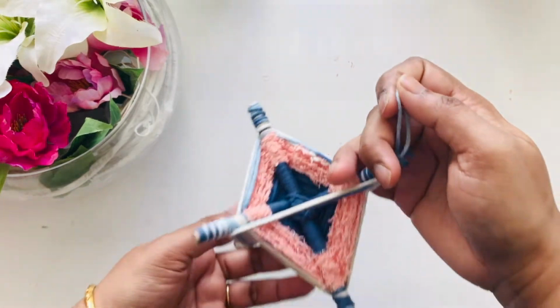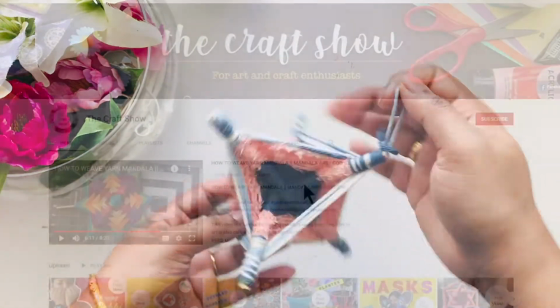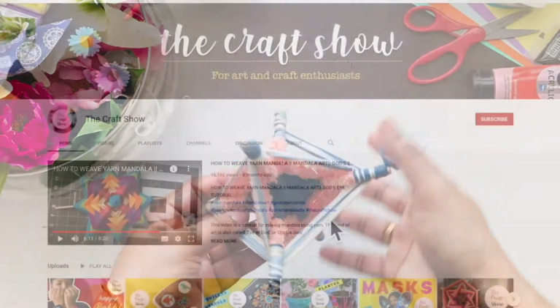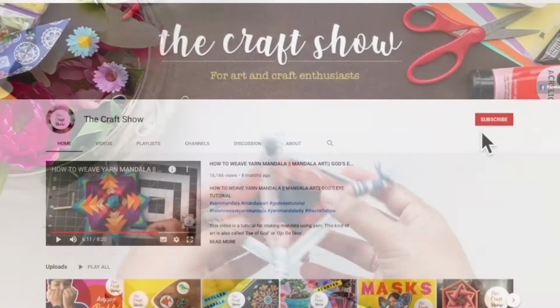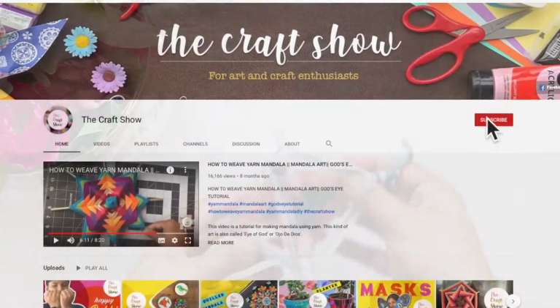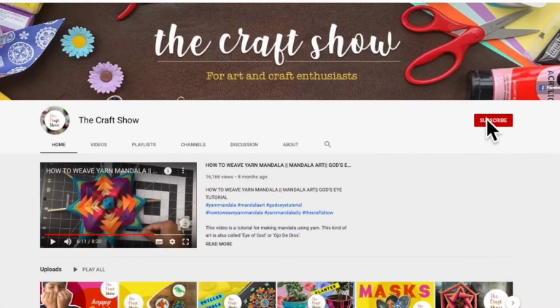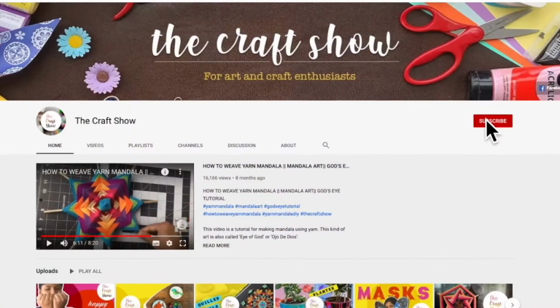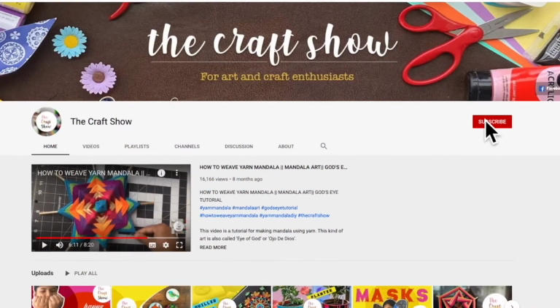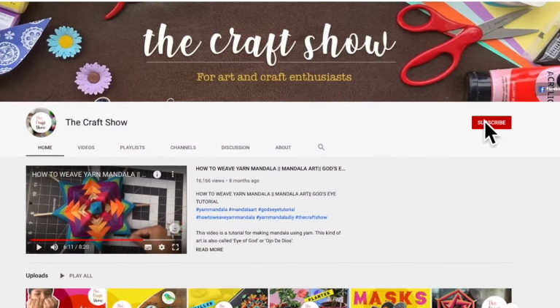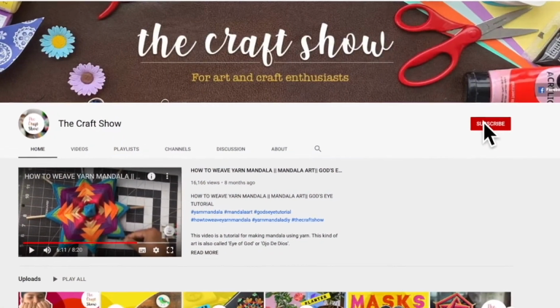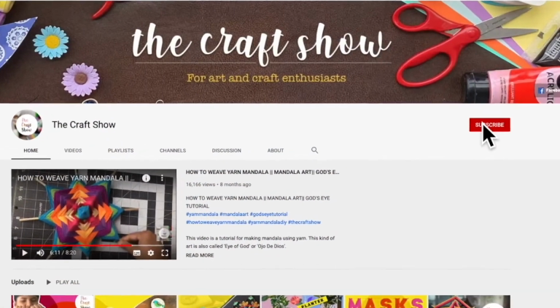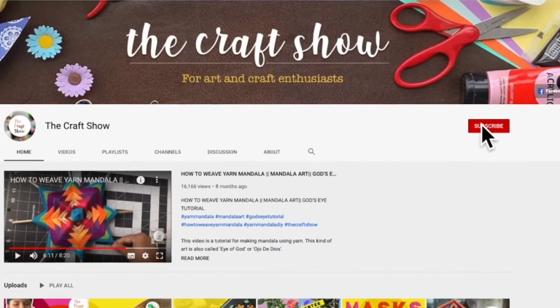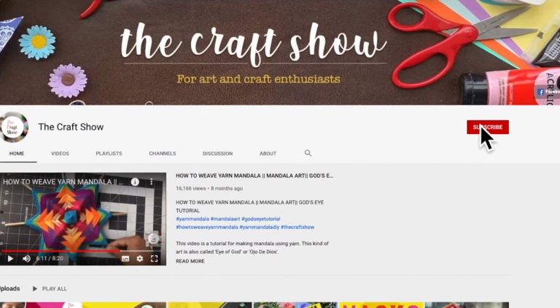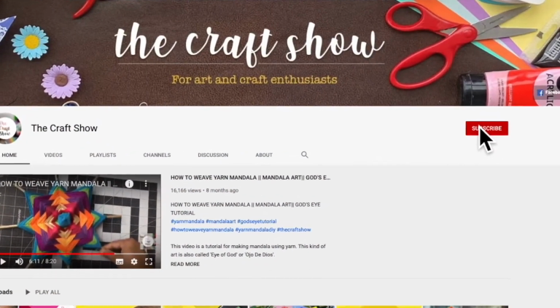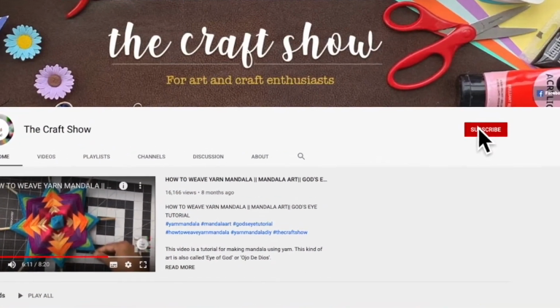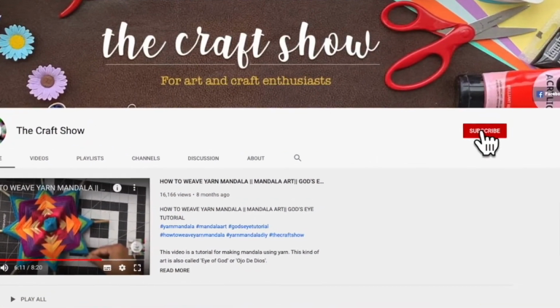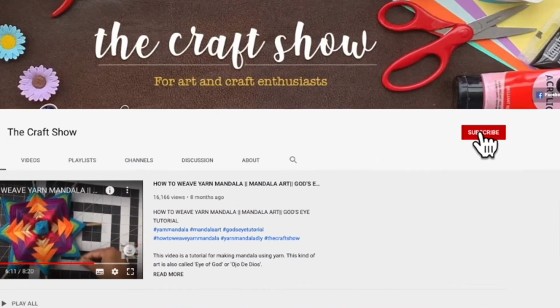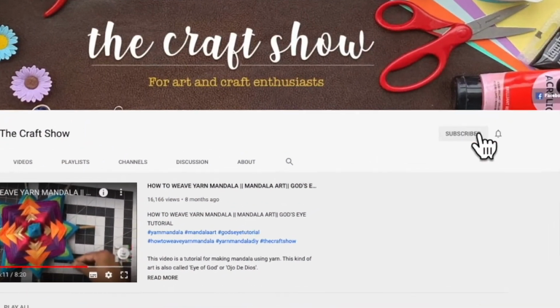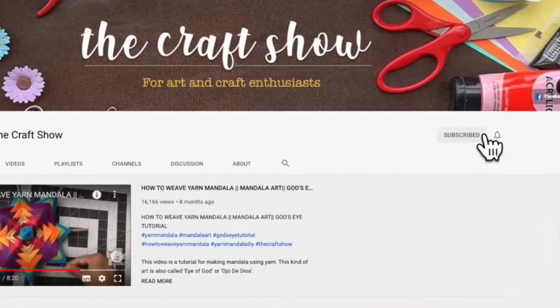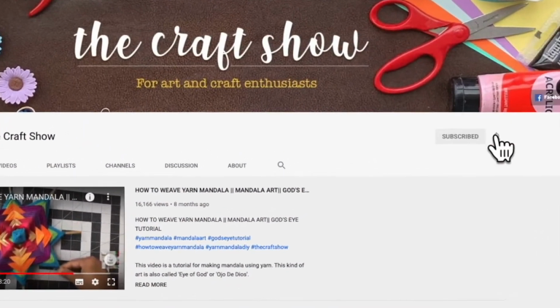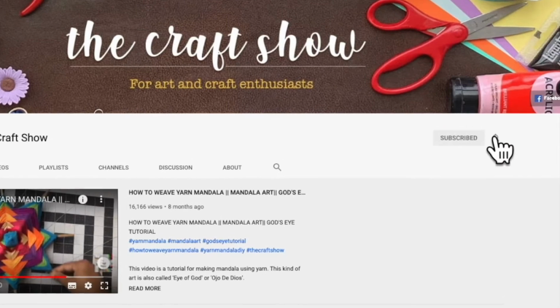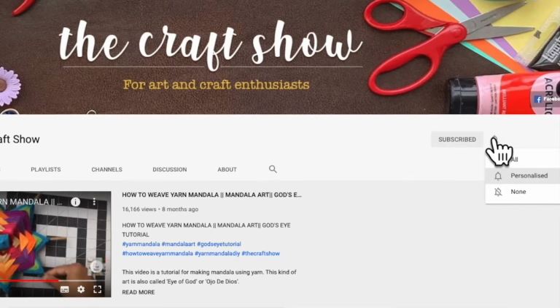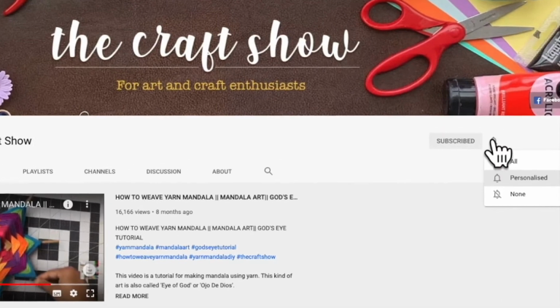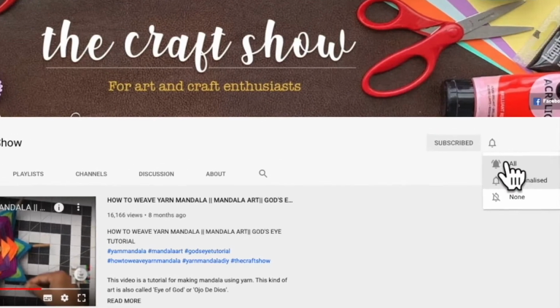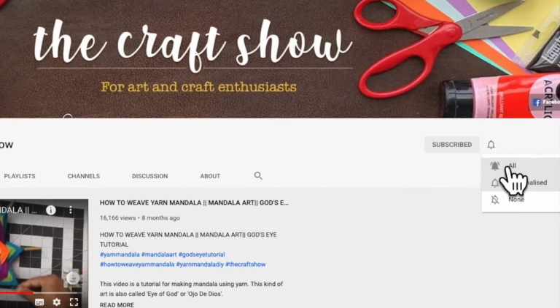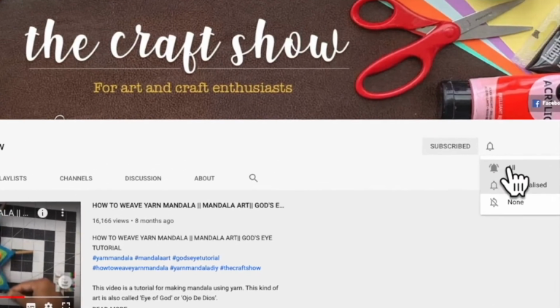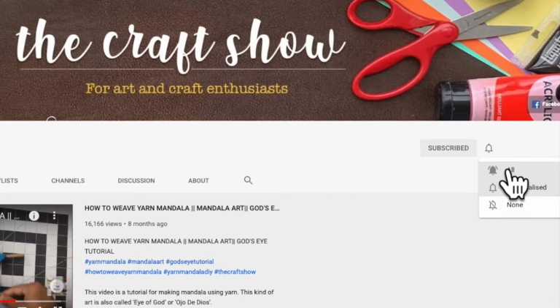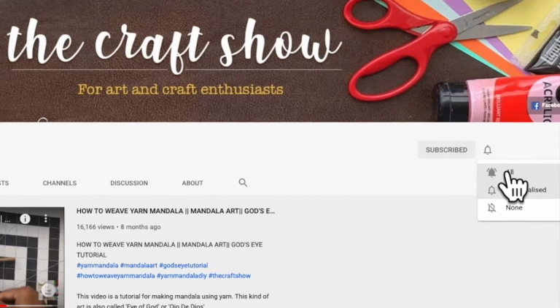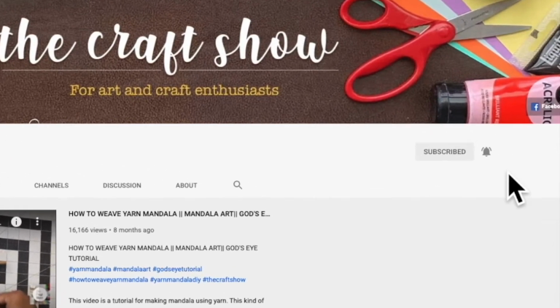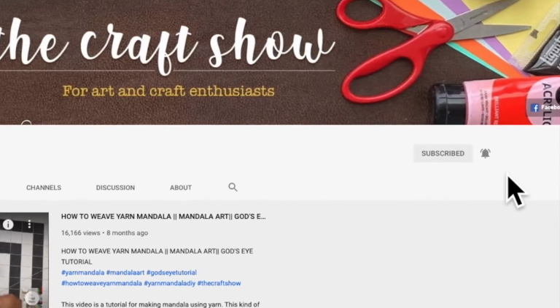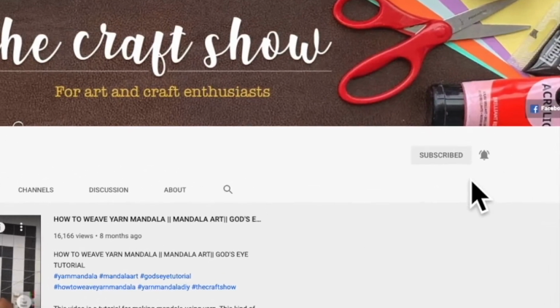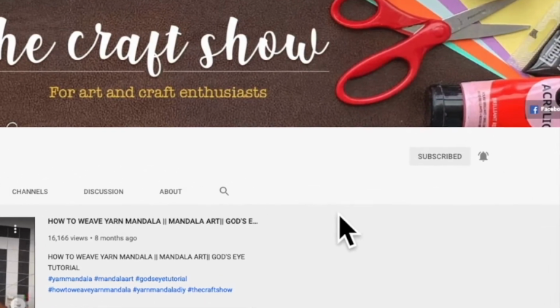Before that, please consider subscribing to my channel and click the bell icon to get notified every time I post a new video.